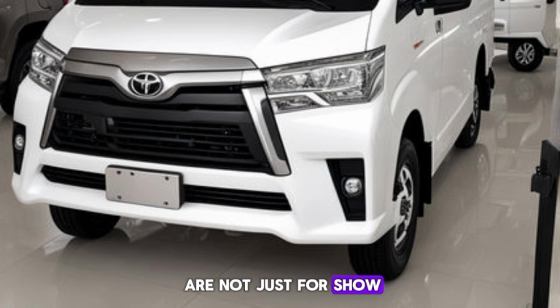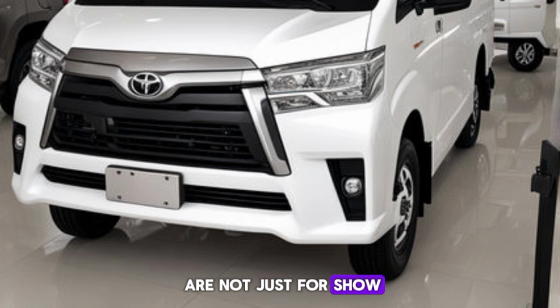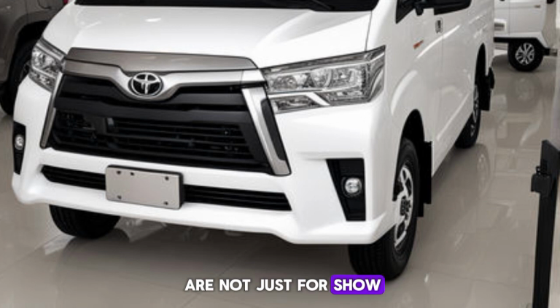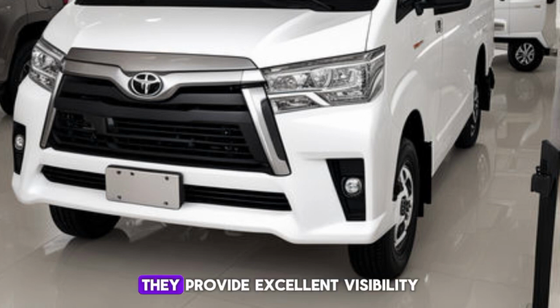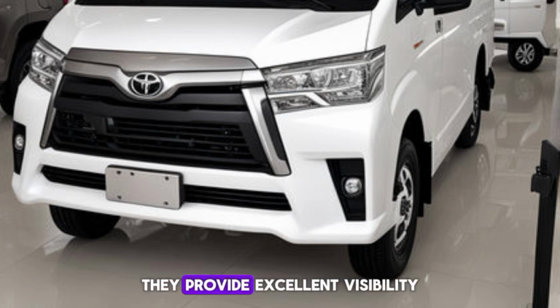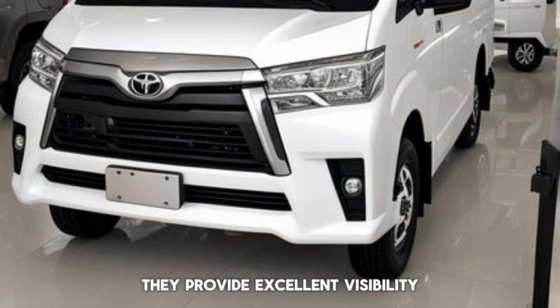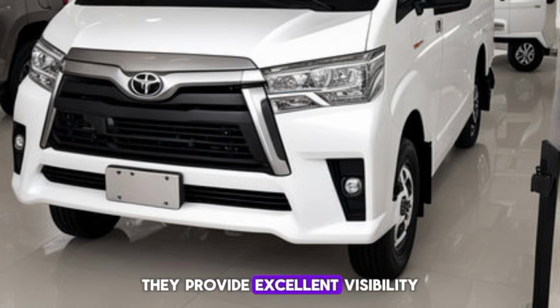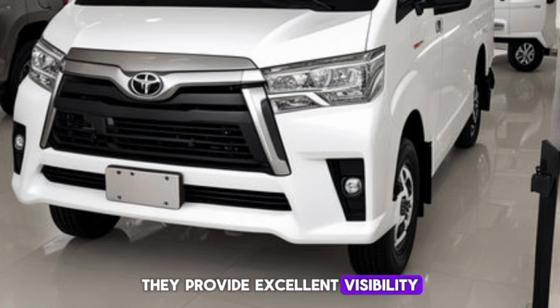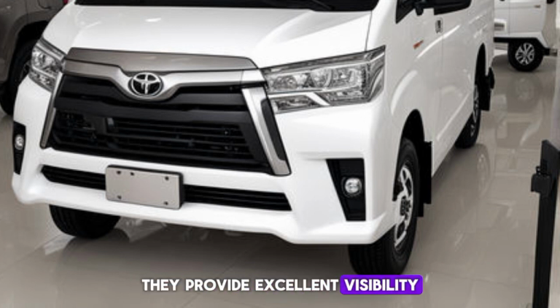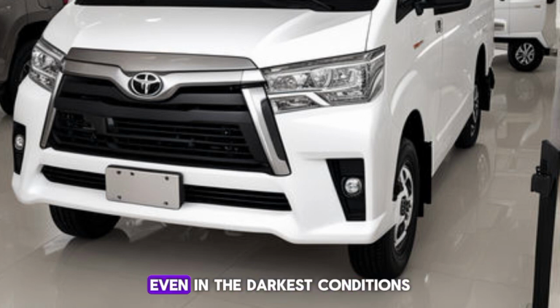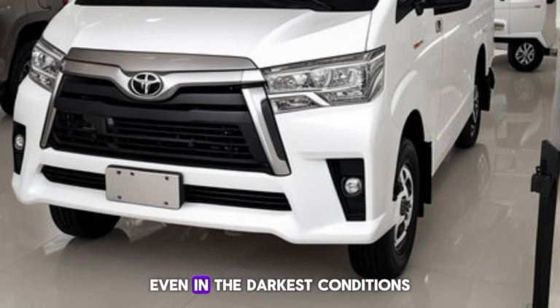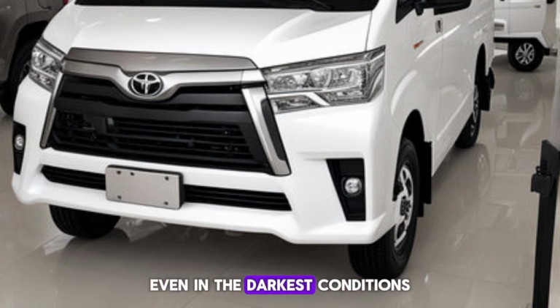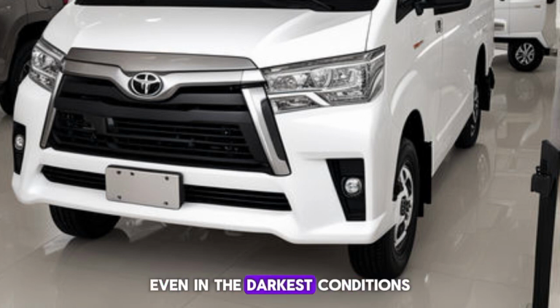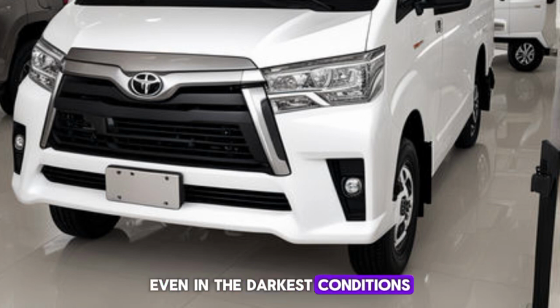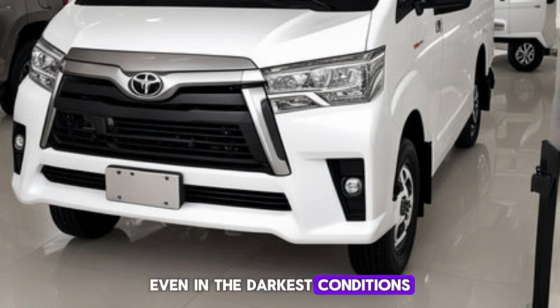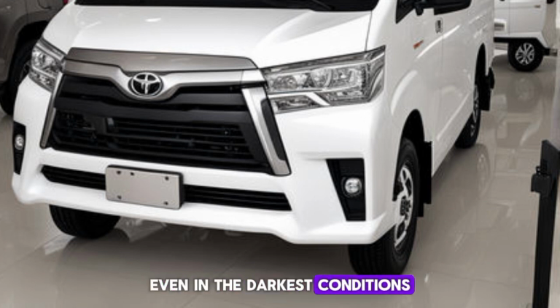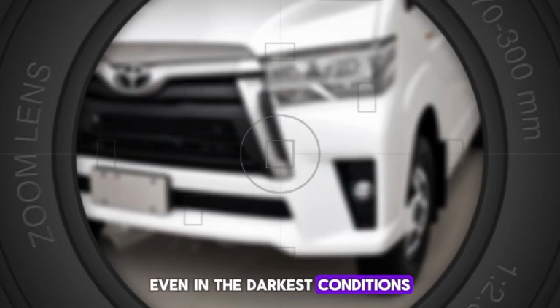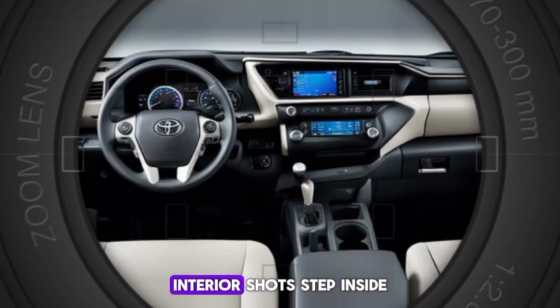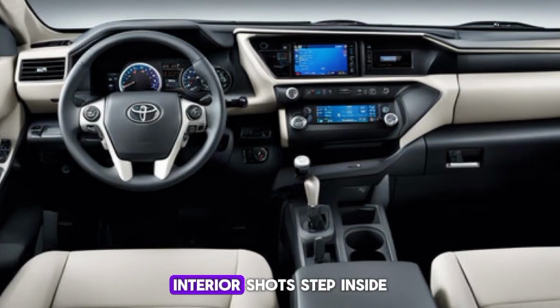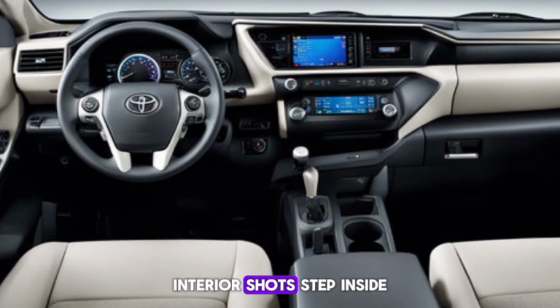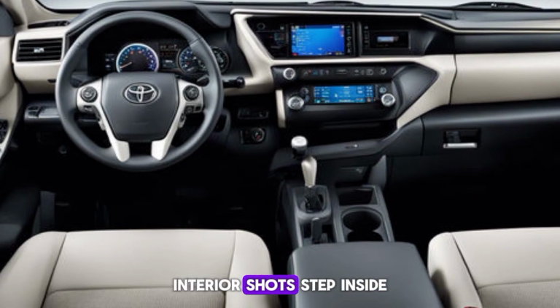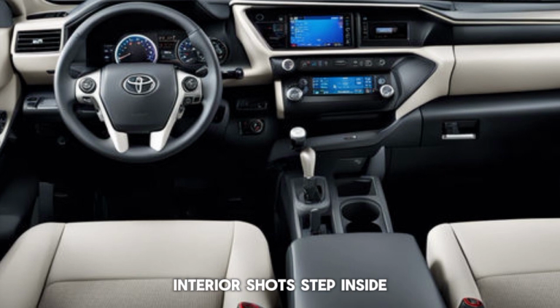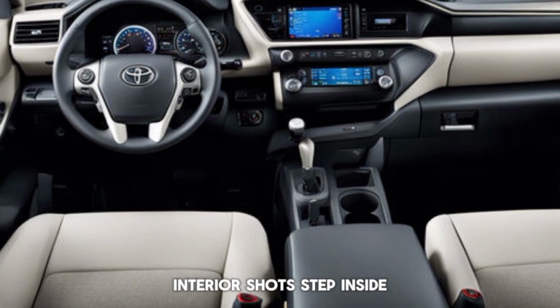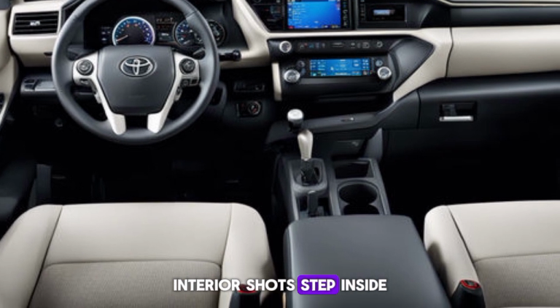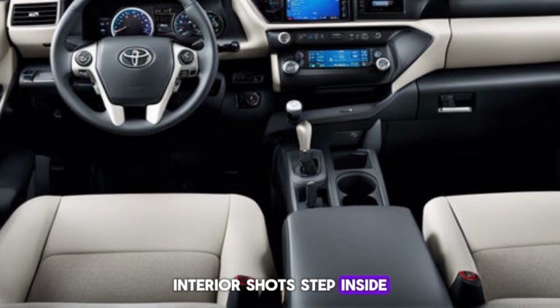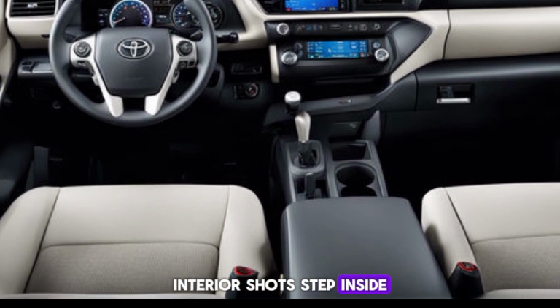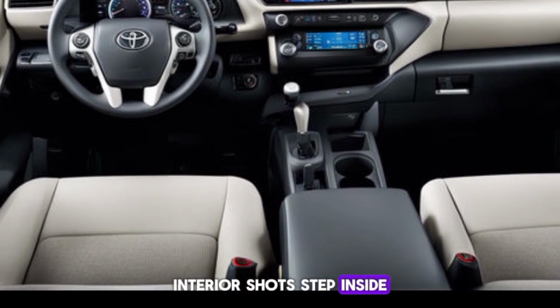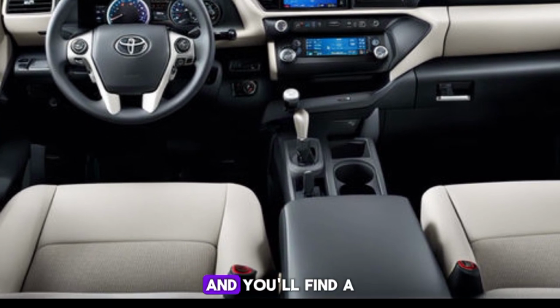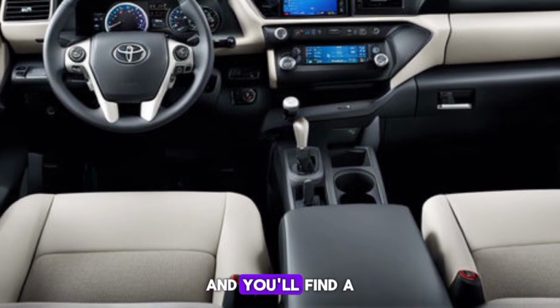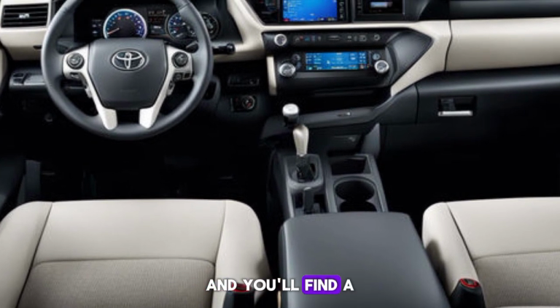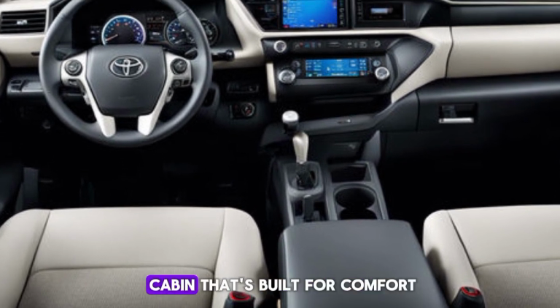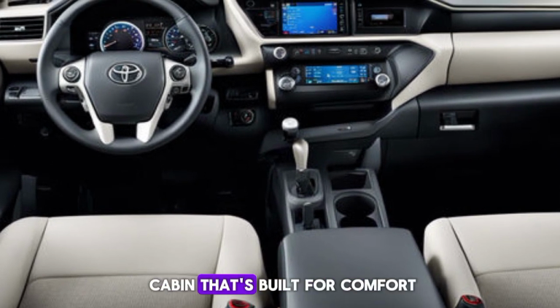And these LED headlights are not just for show — they provide excellent visibility even in the darkest conditions. Step inside and you'll find a cabin that's built for comfort and convenience.